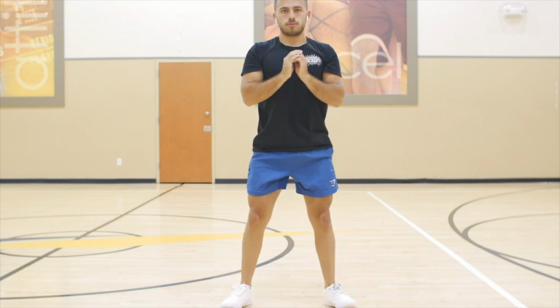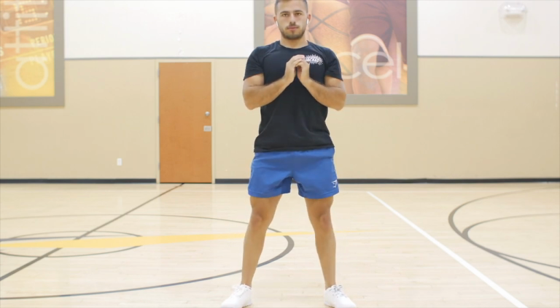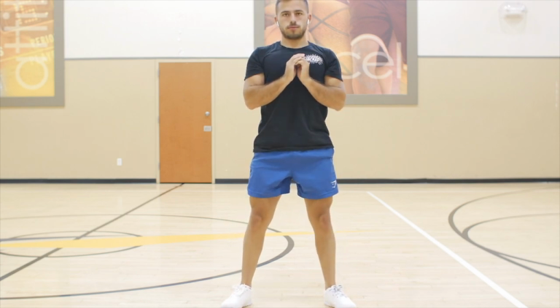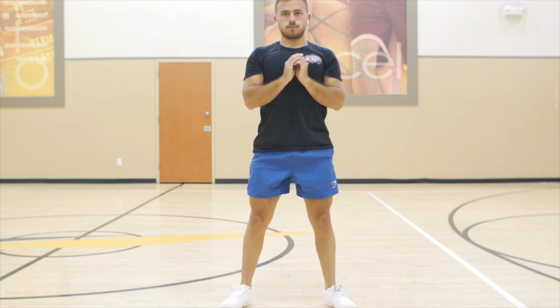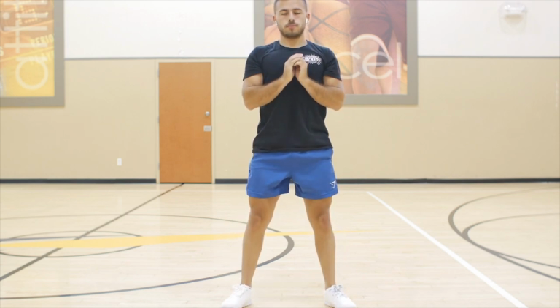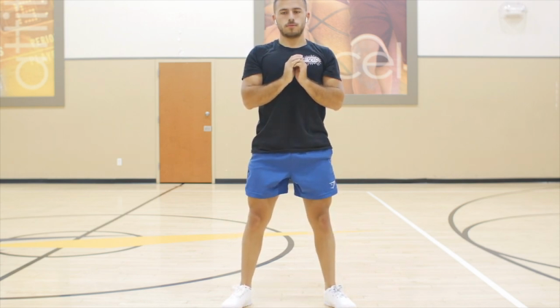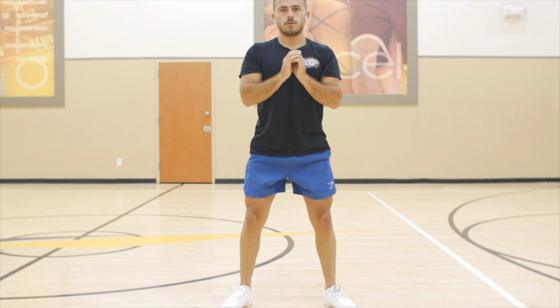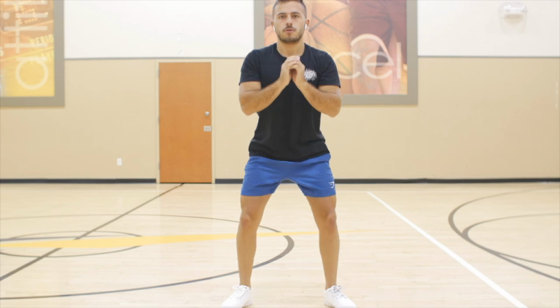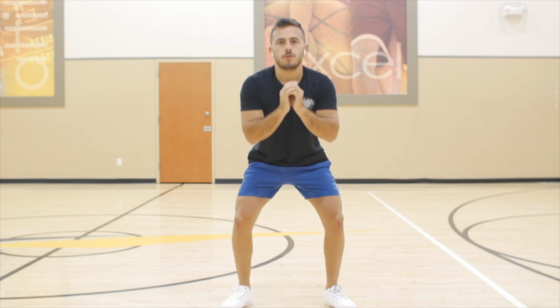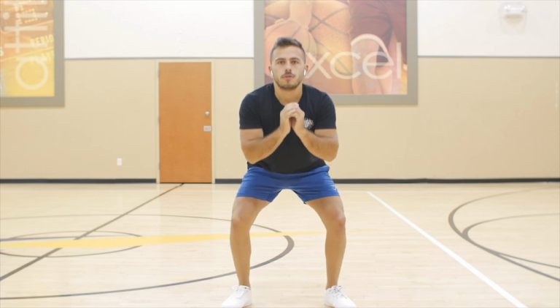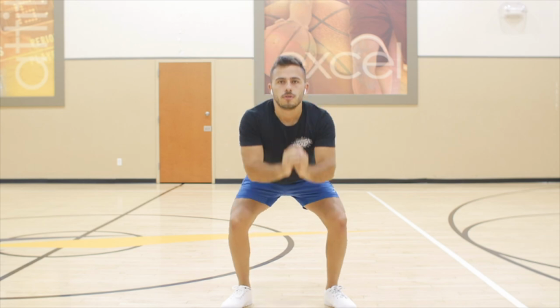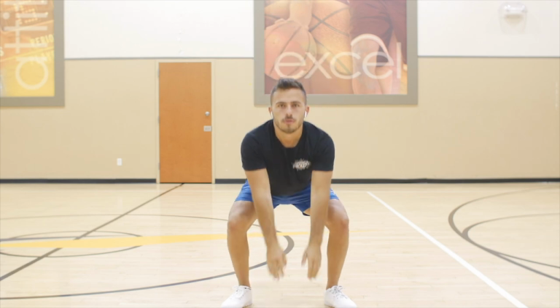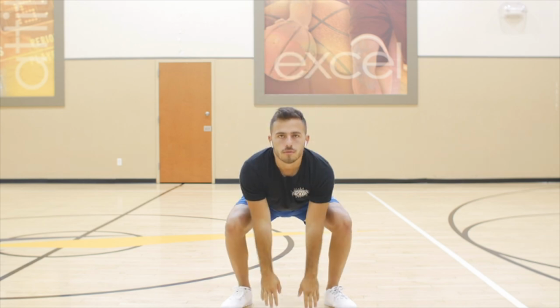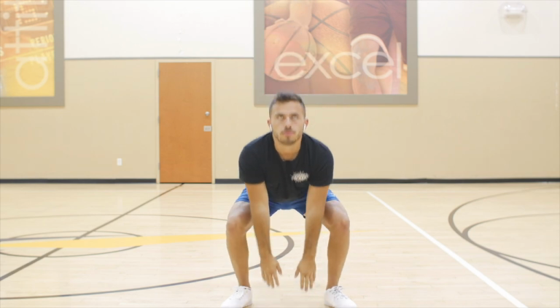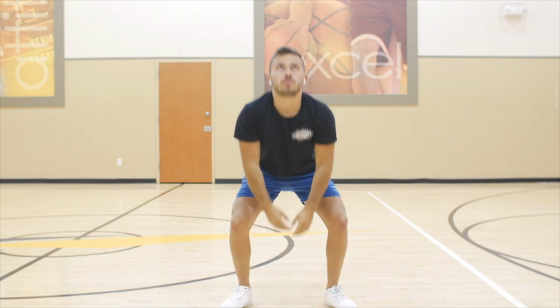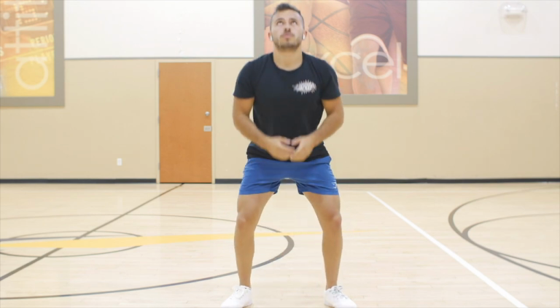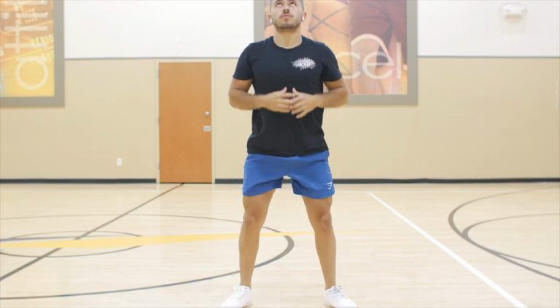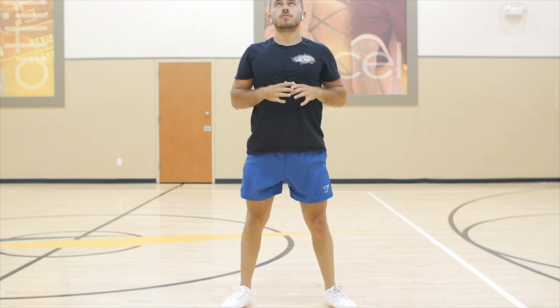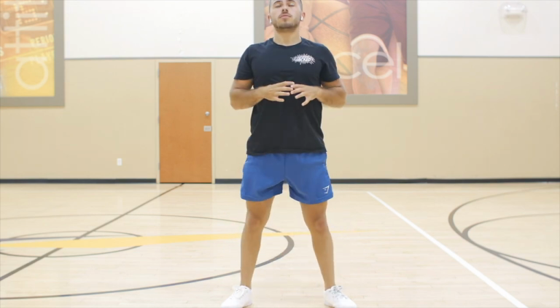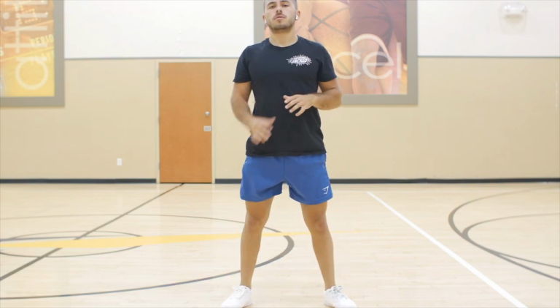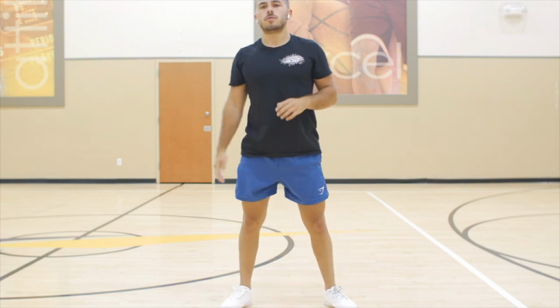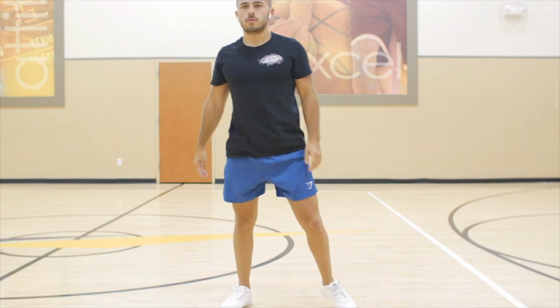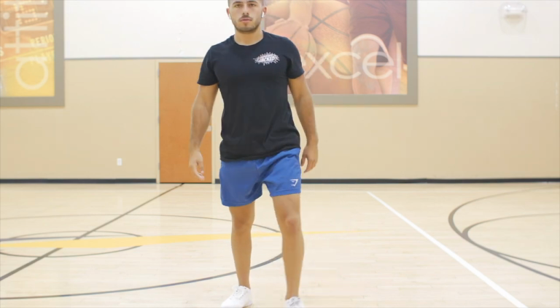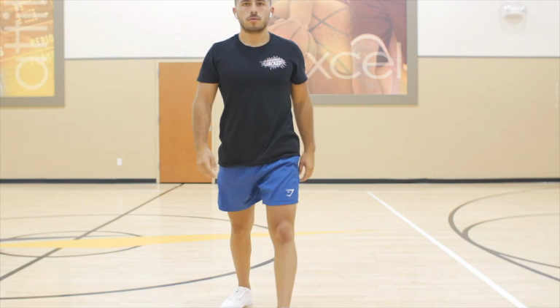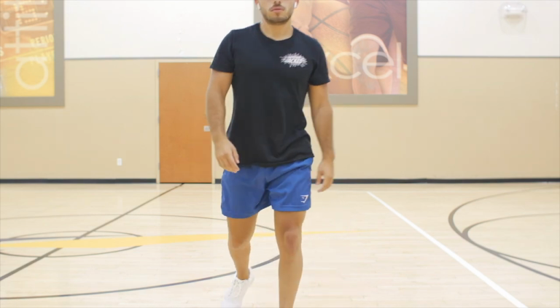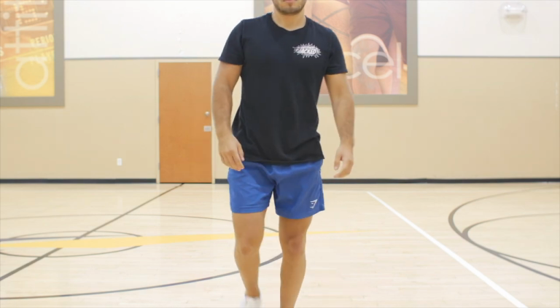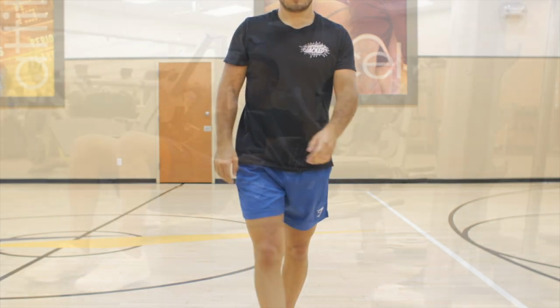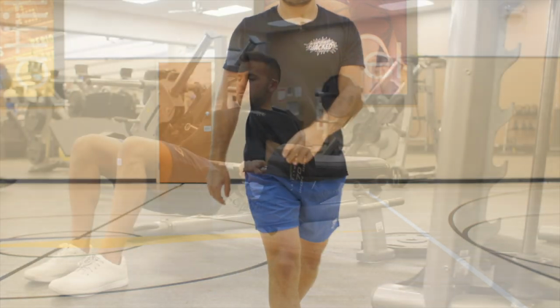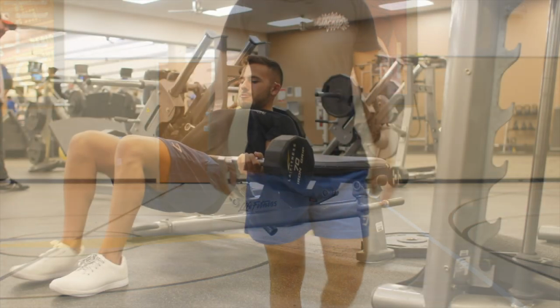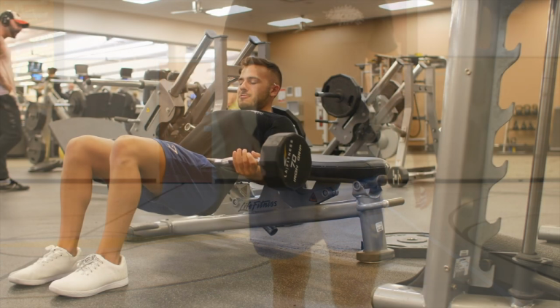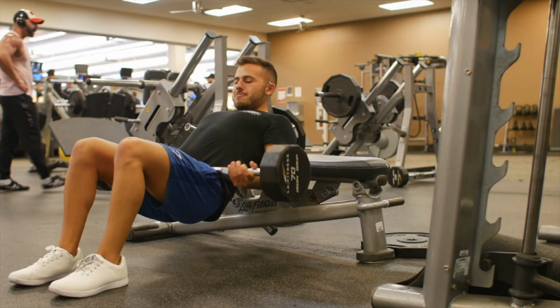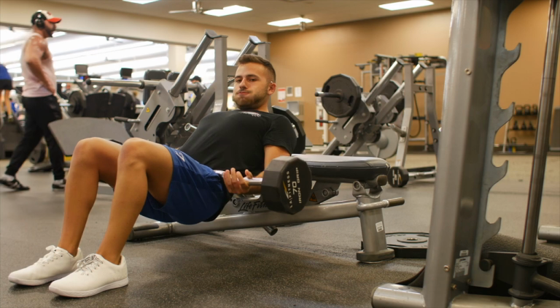So on the pulse squats, make sure you're keeping your shins straight and bringing your butt back like you're sitting in a chair. On the quad flexors, you're just going to be flexing your quads as hard as you can — this is going to warm up your knees and help those stabilizers really warm up.